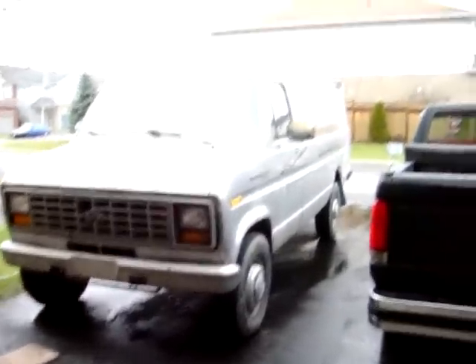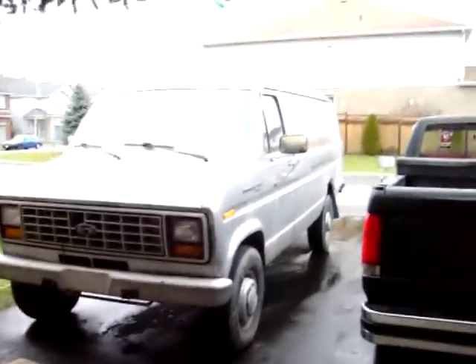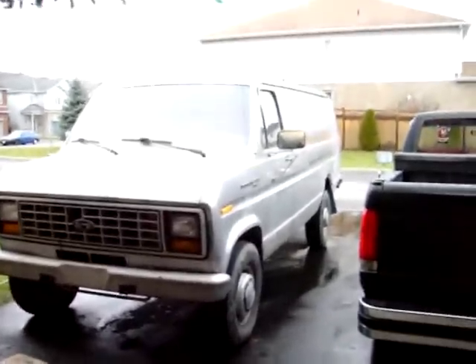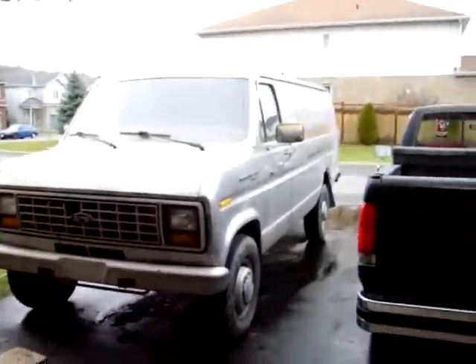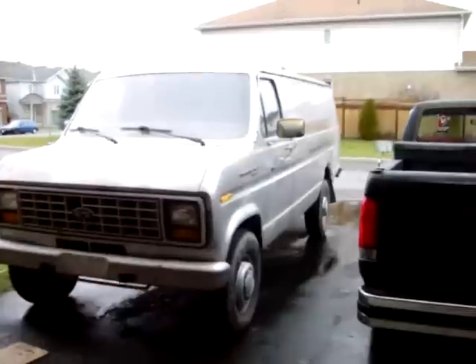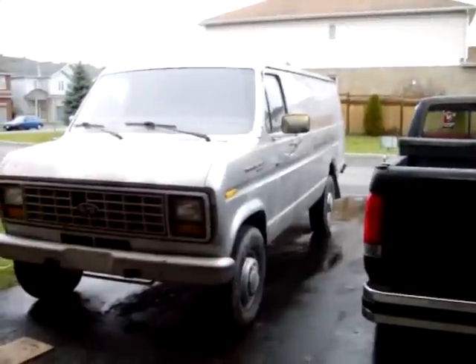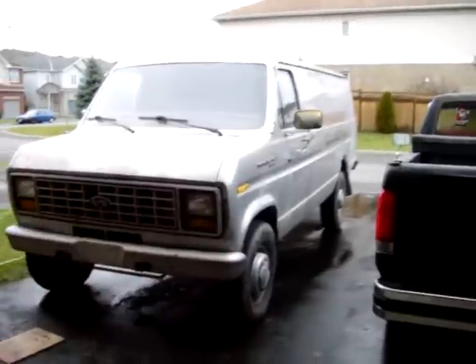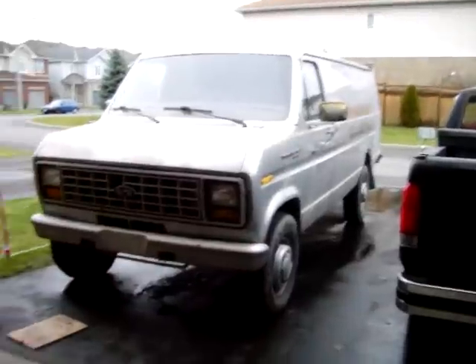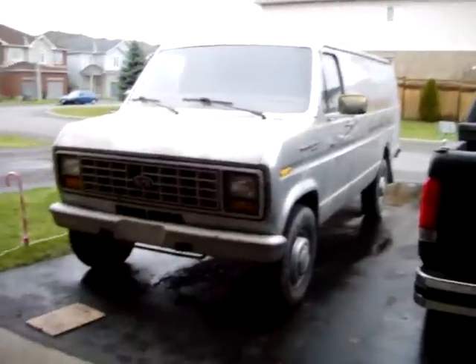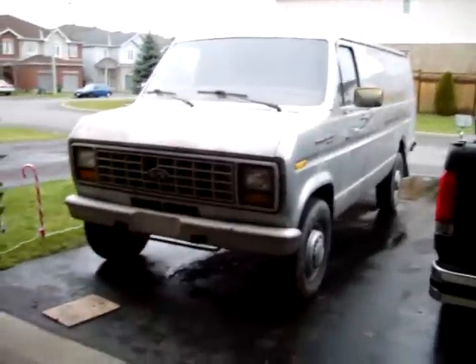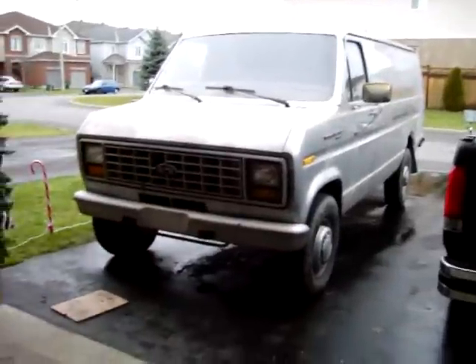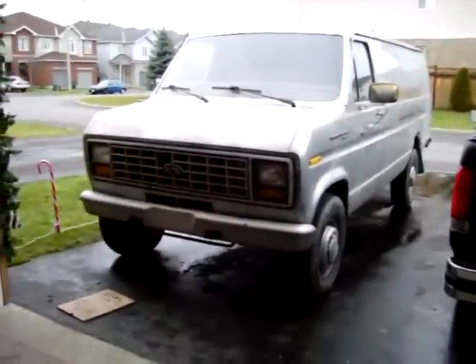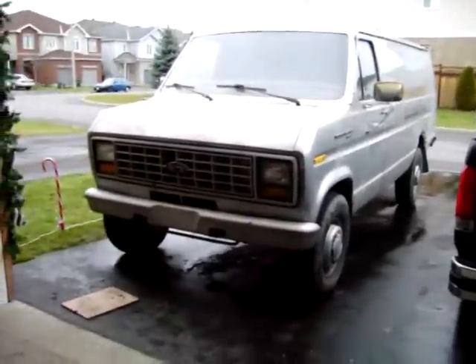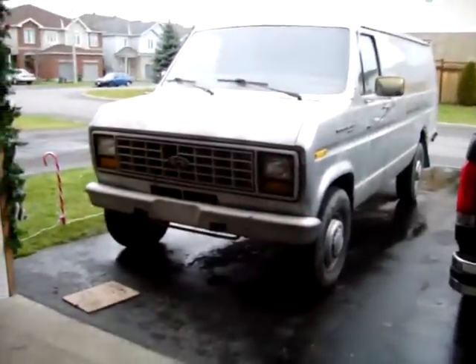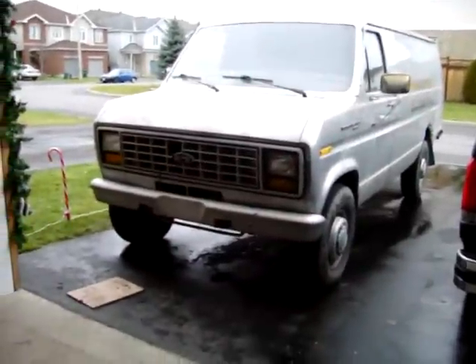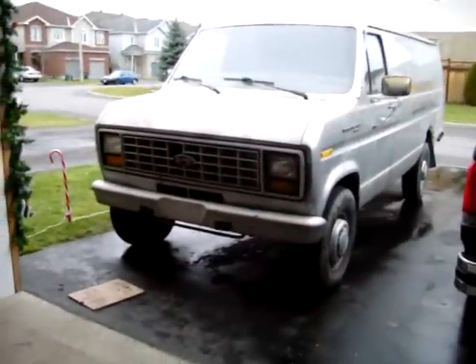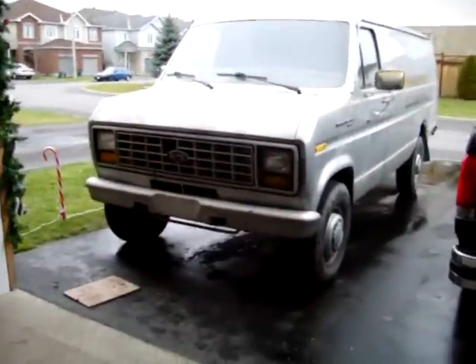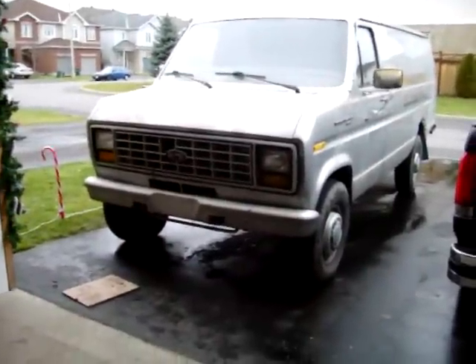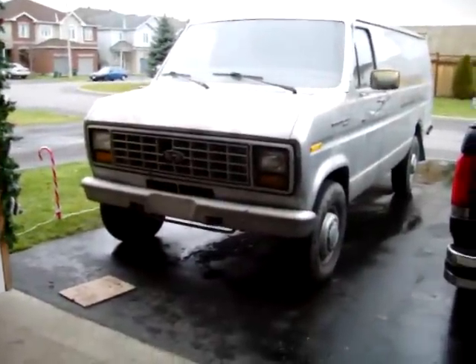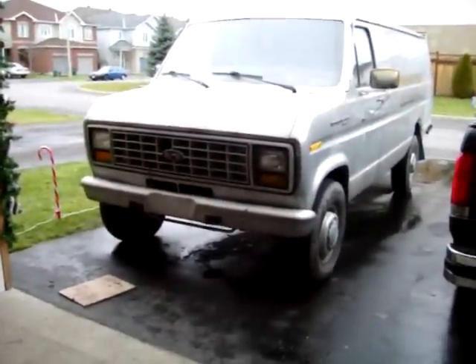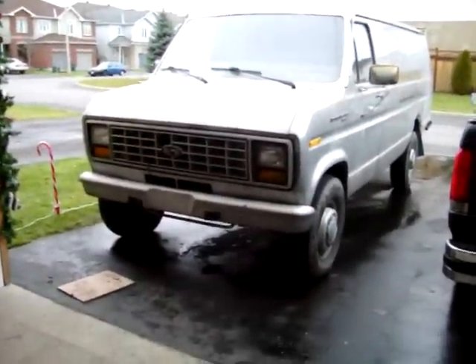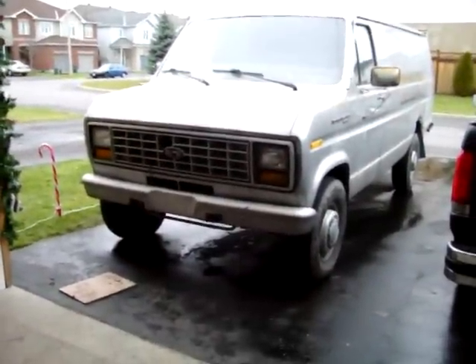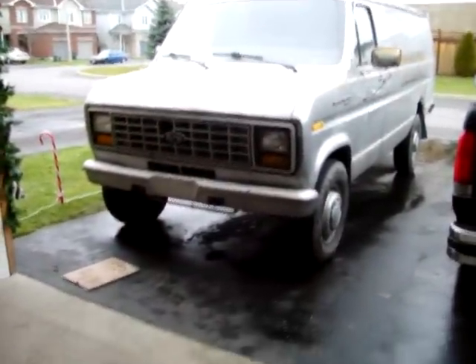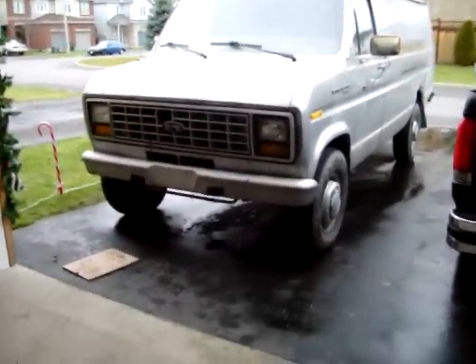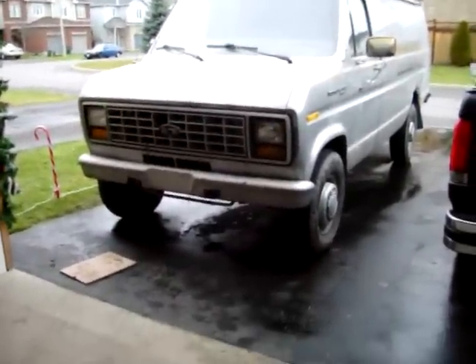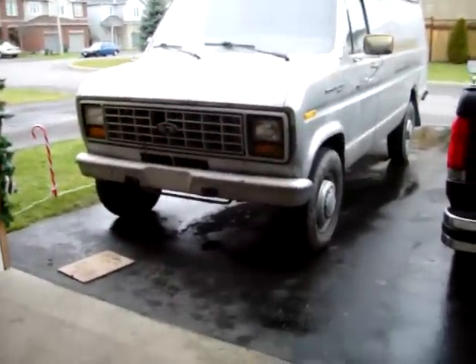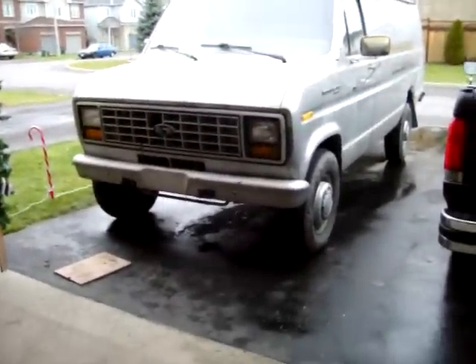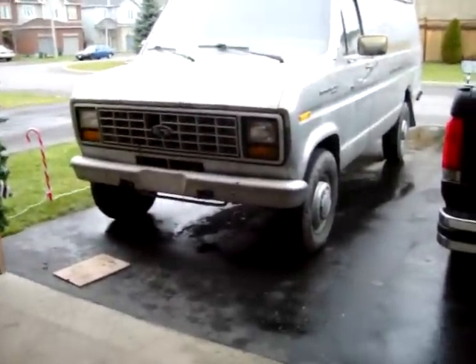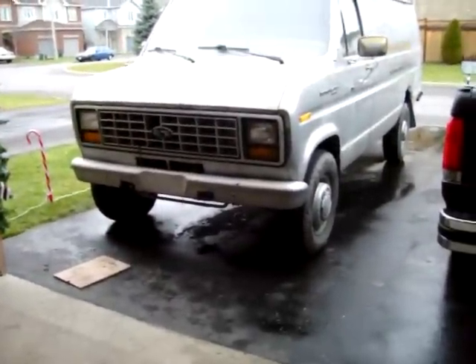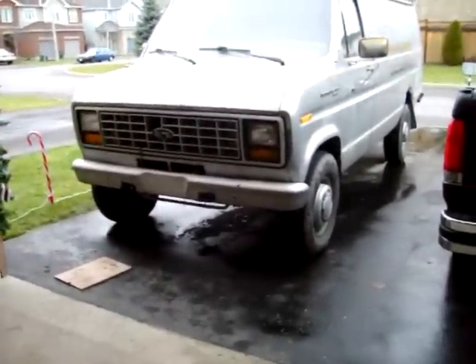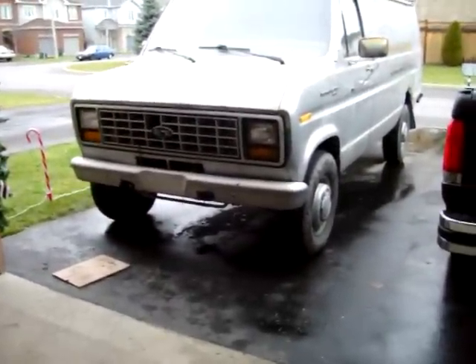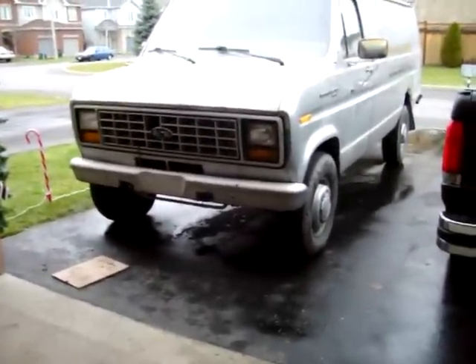Now I'm going to check the back brakes, but I want to turn it around in the driveway and back it up. I want to go for a little ride with it.